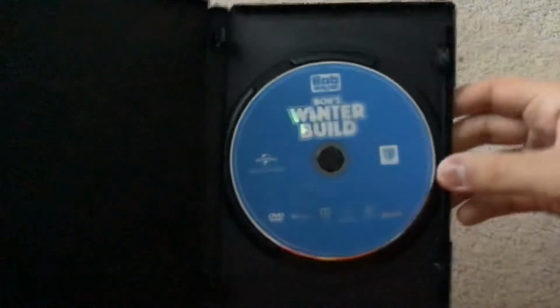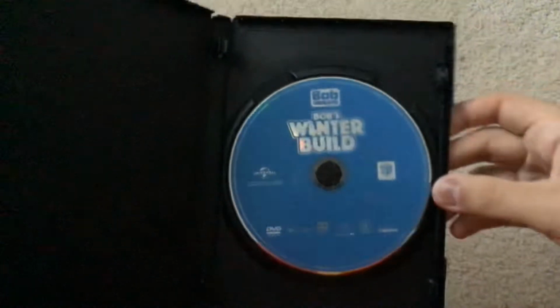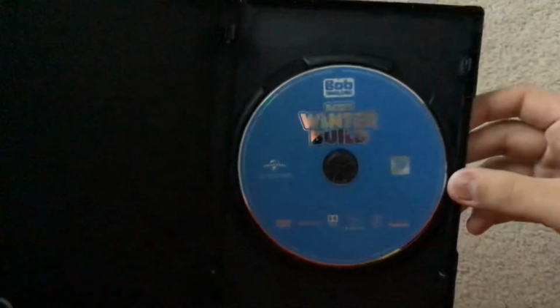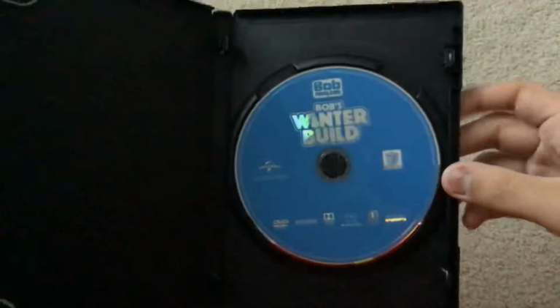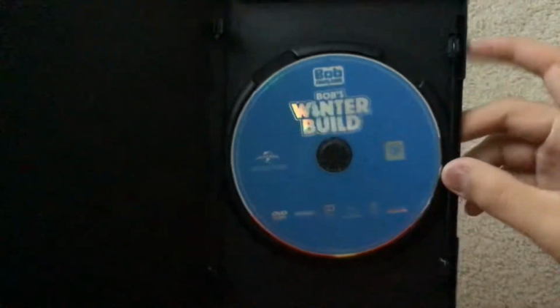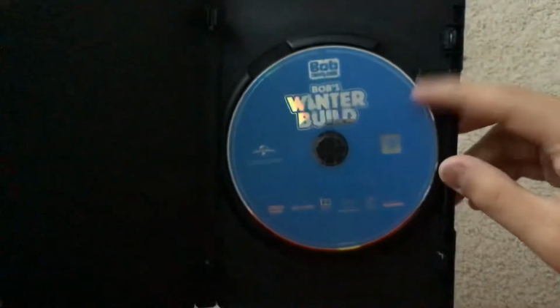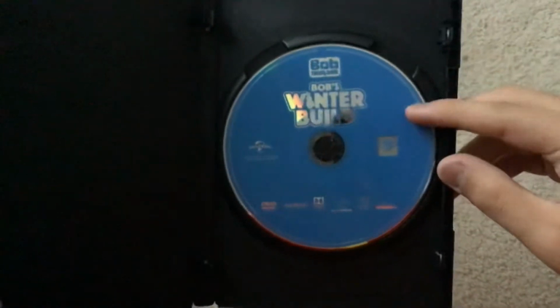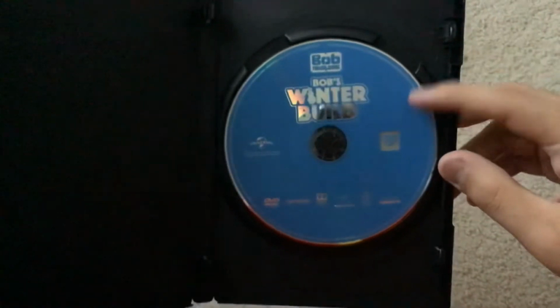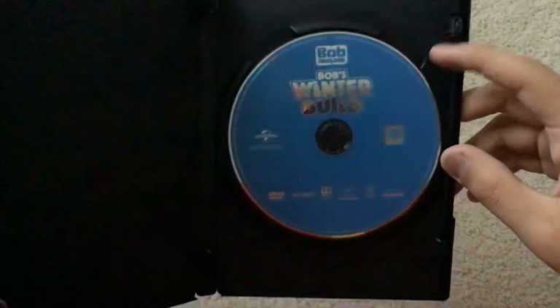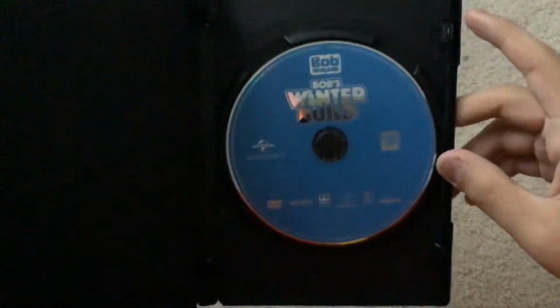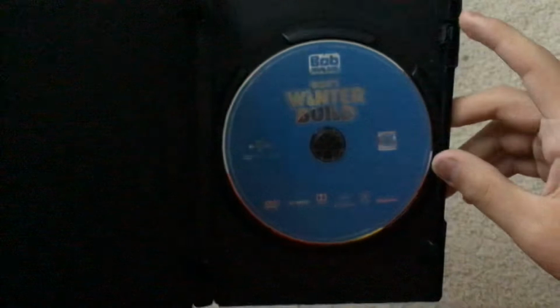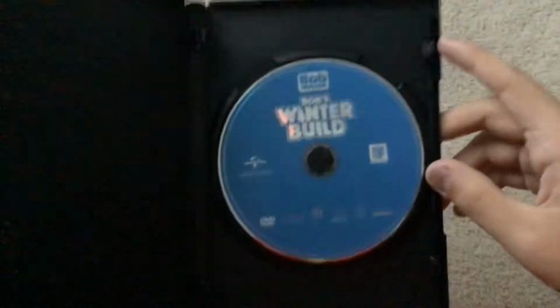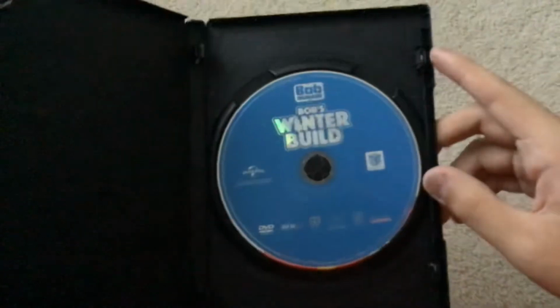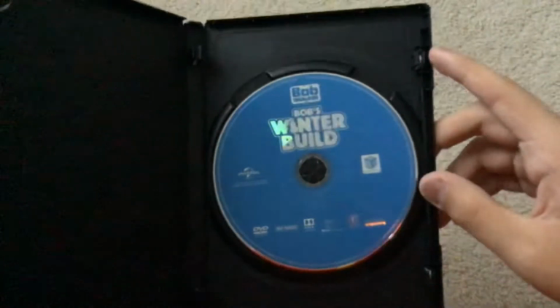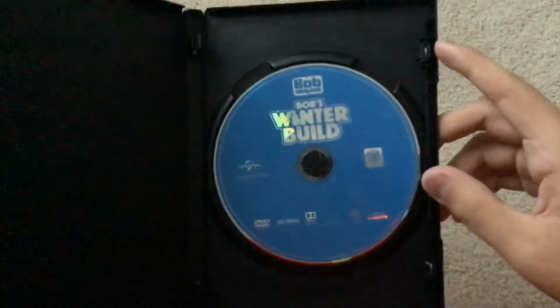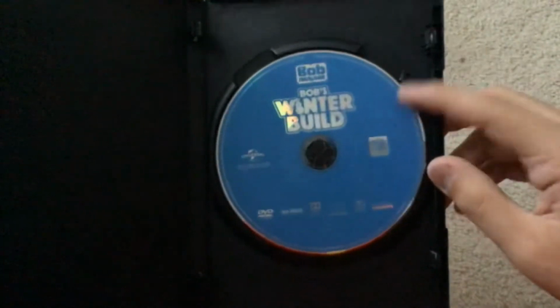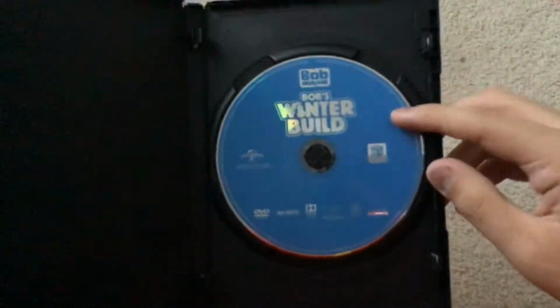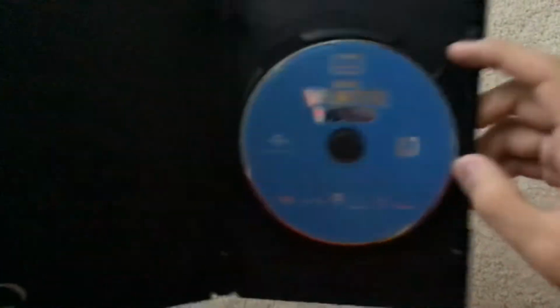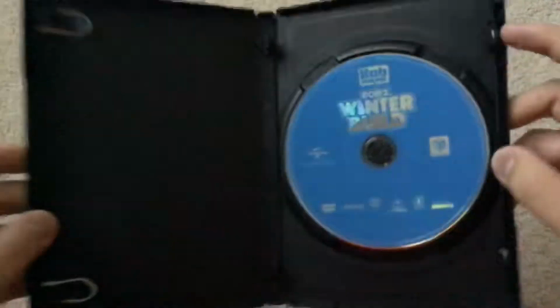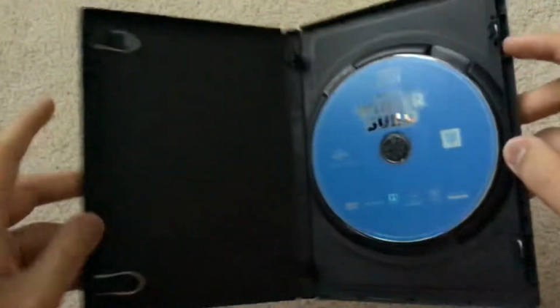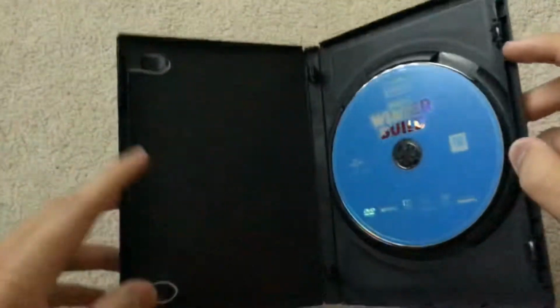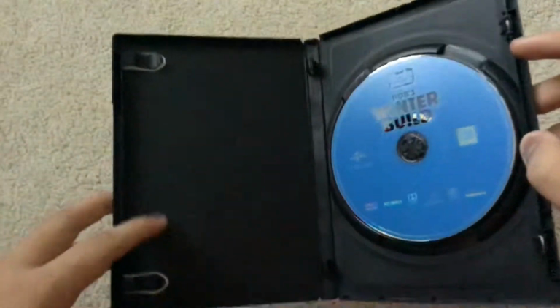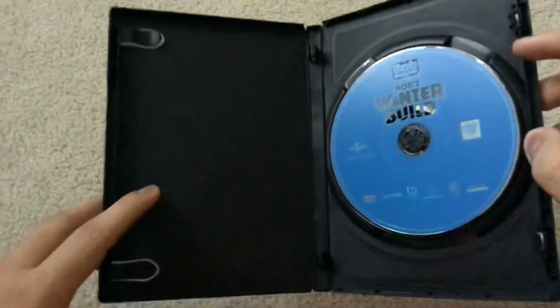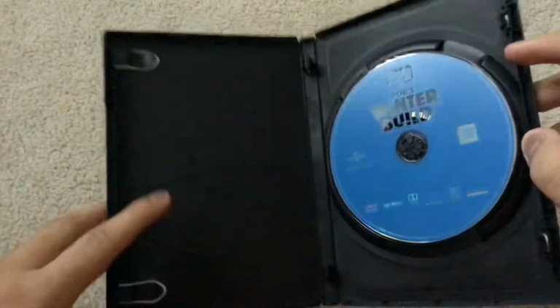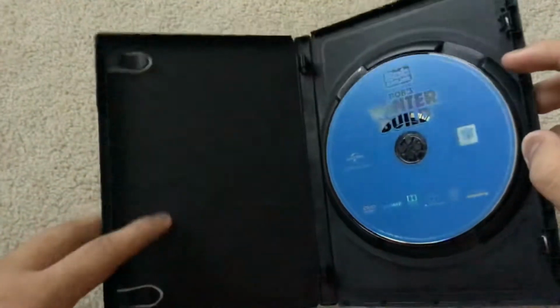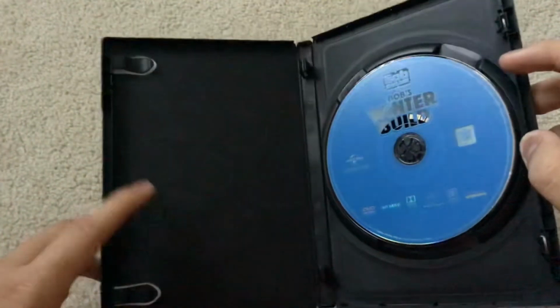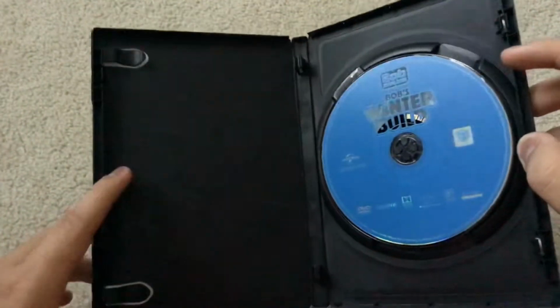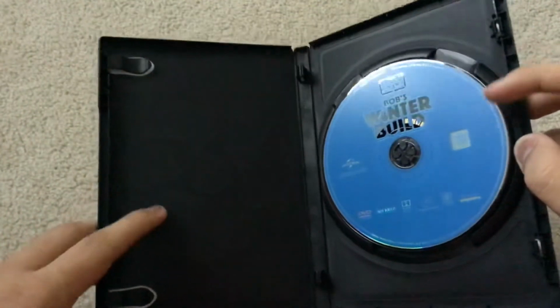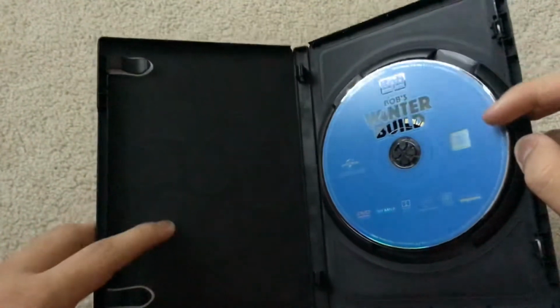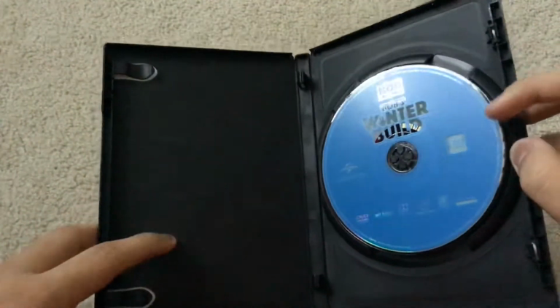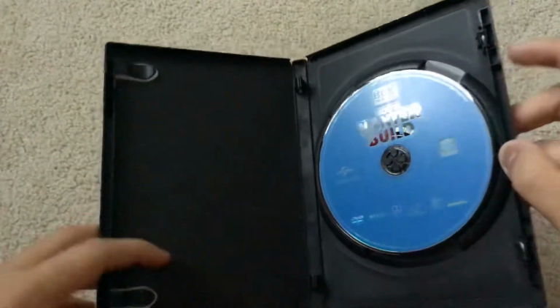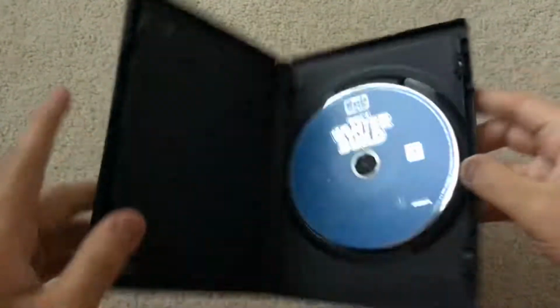Here's the disc, which is blue, and no inserts were included, unfortunately.